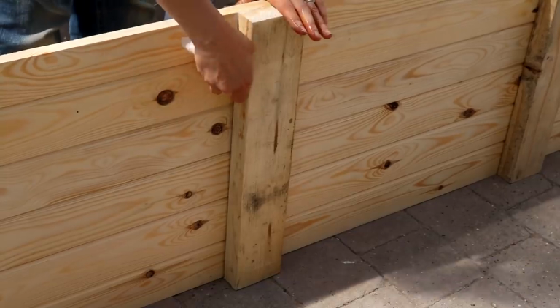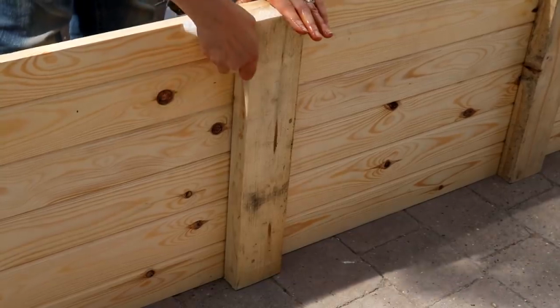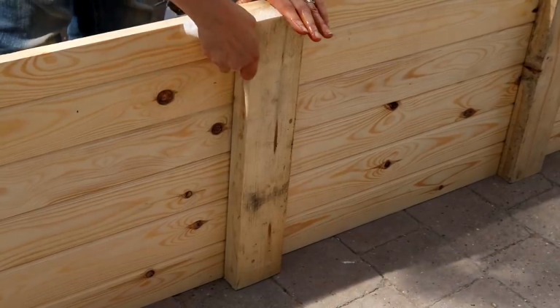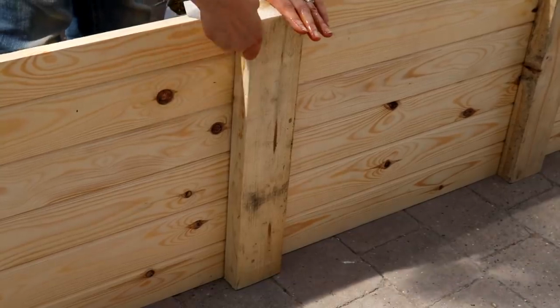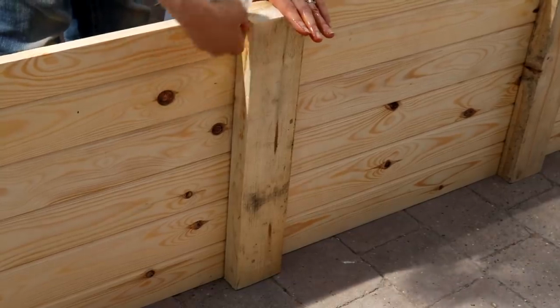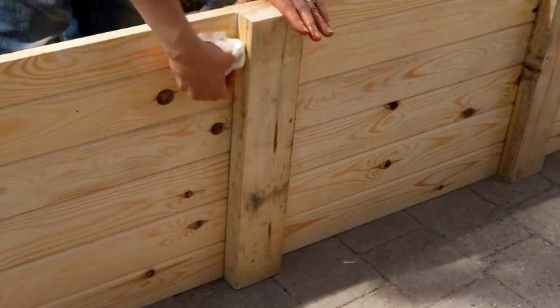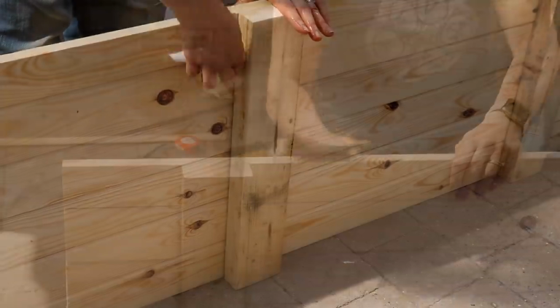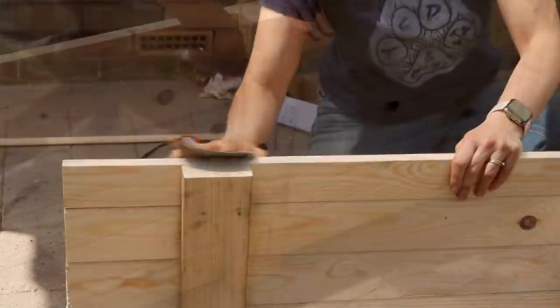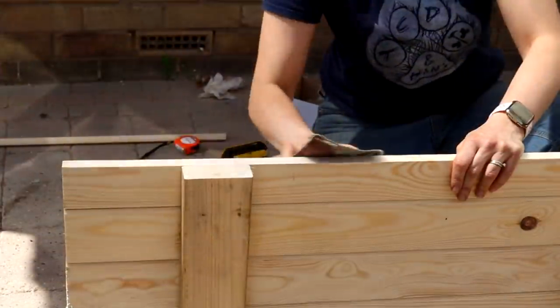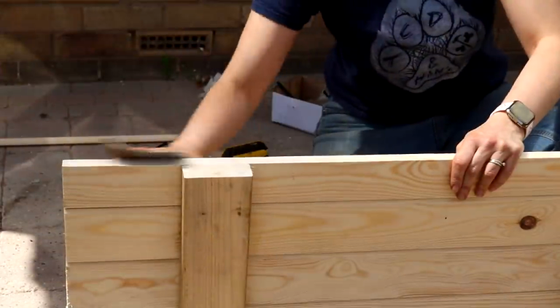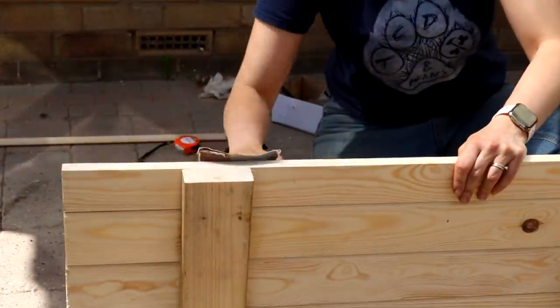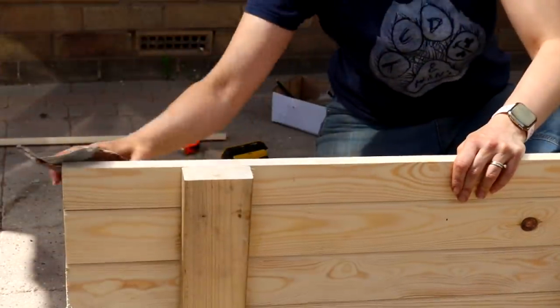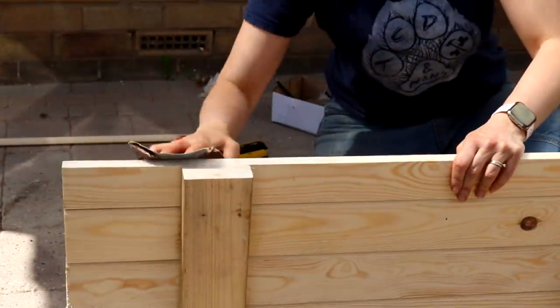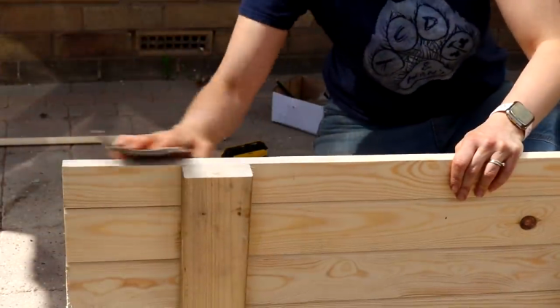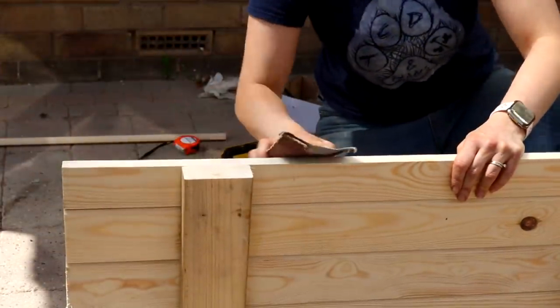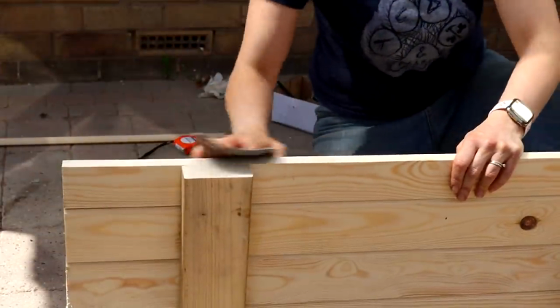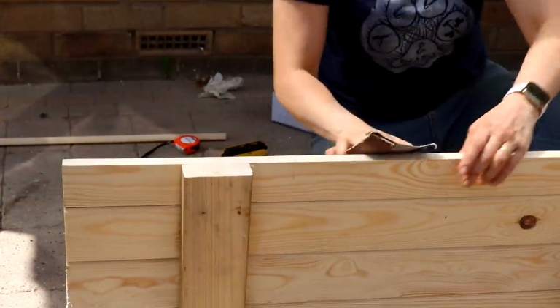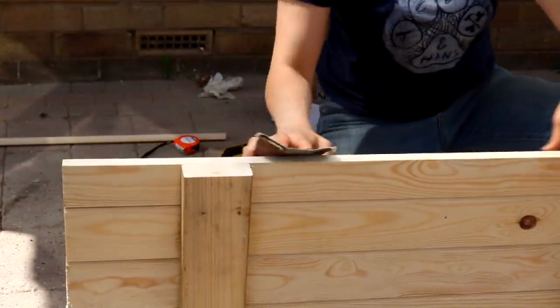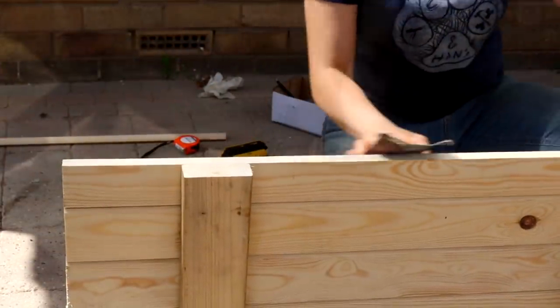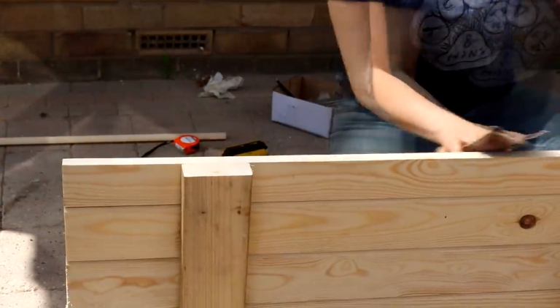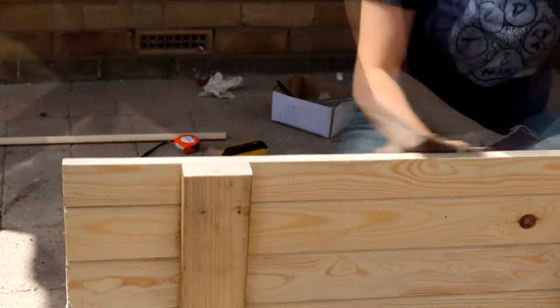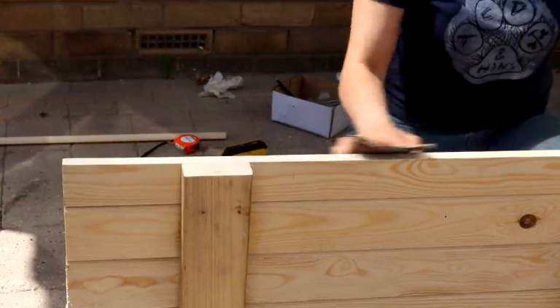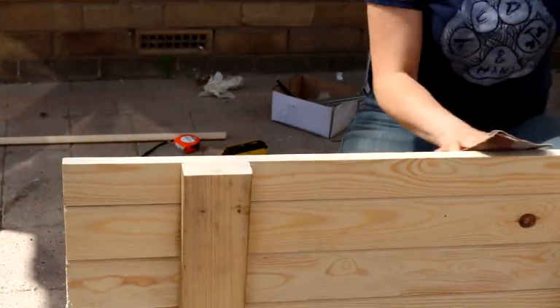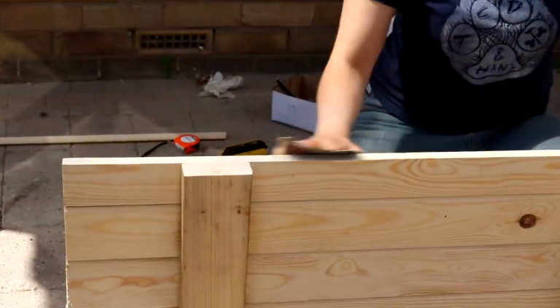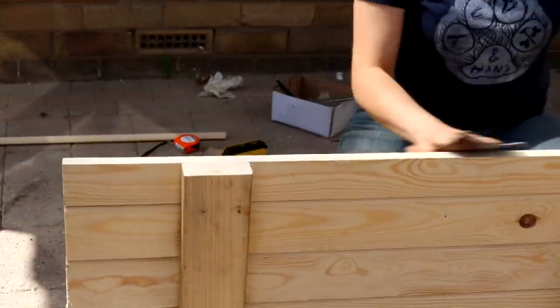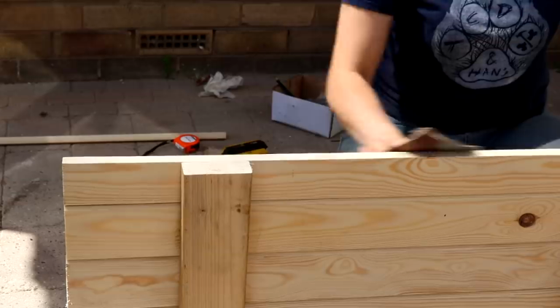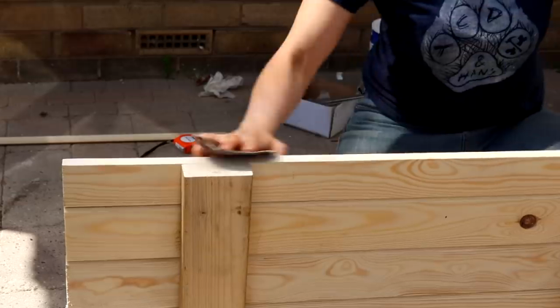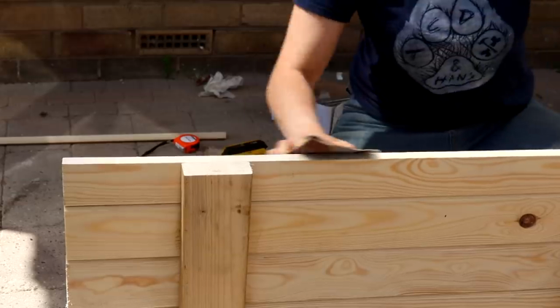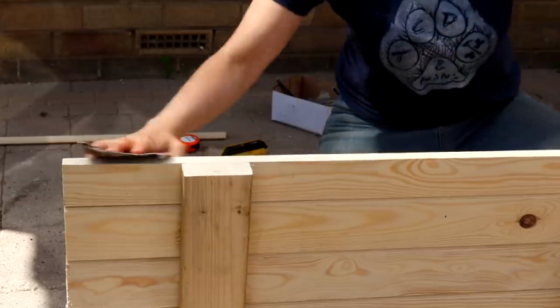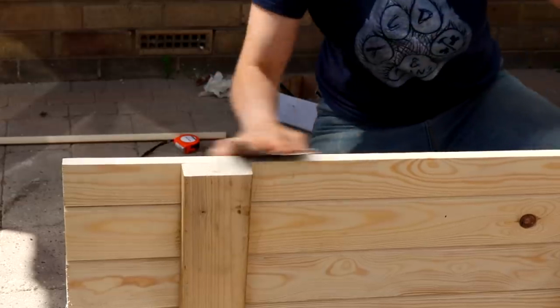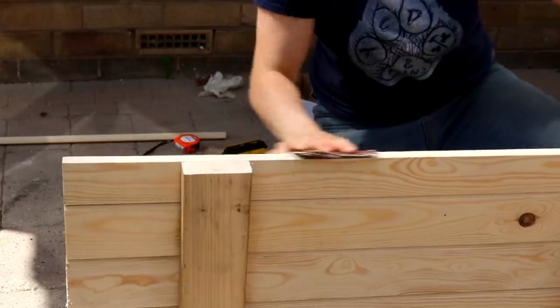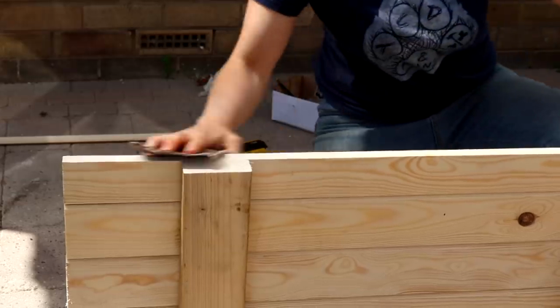I sanded any sharp edges with sandpaper before treating with a coloured wood preserver.